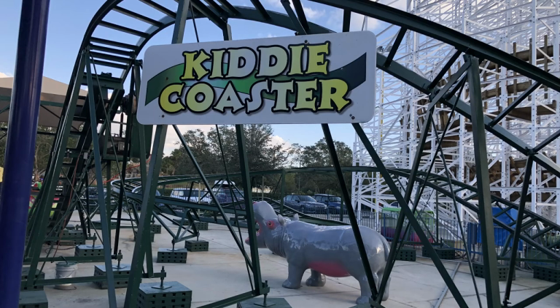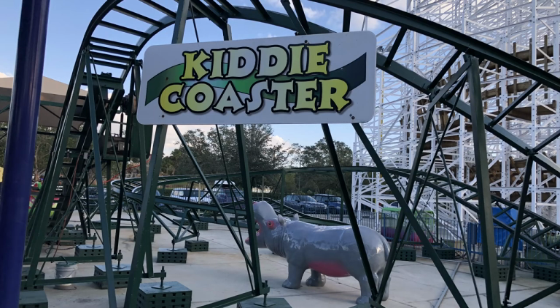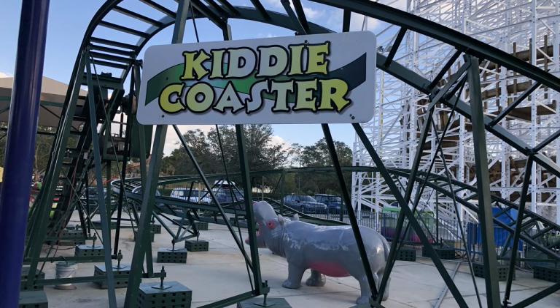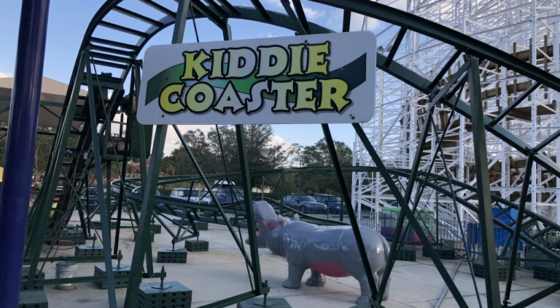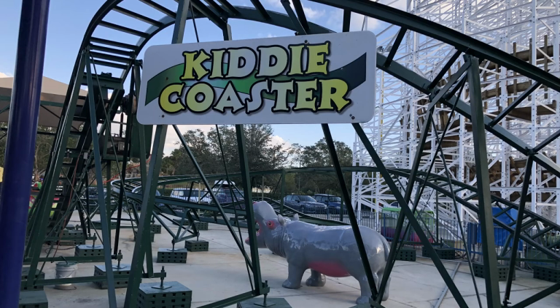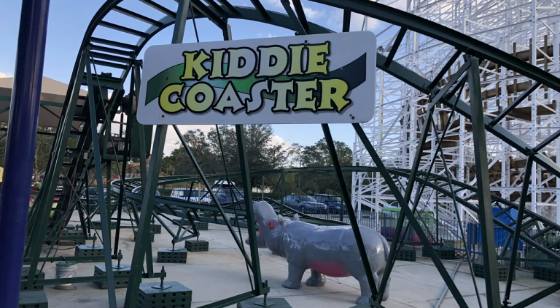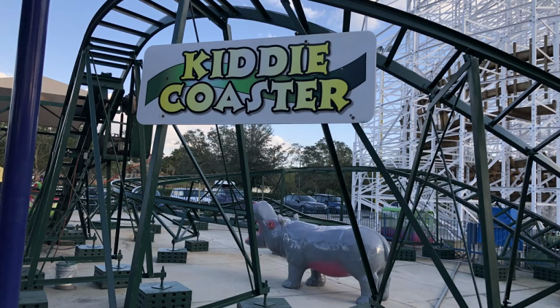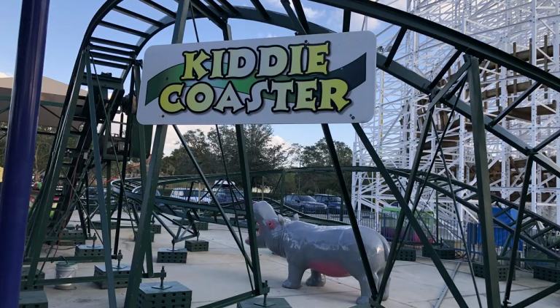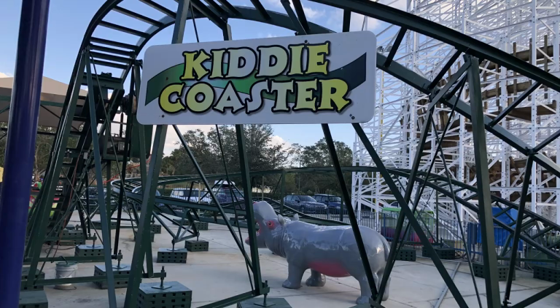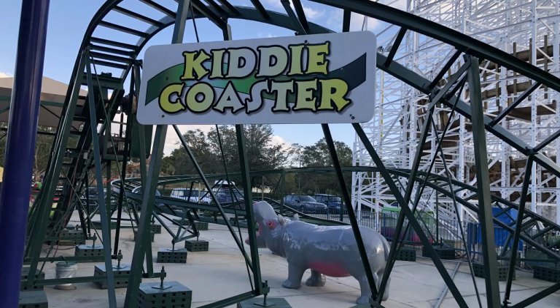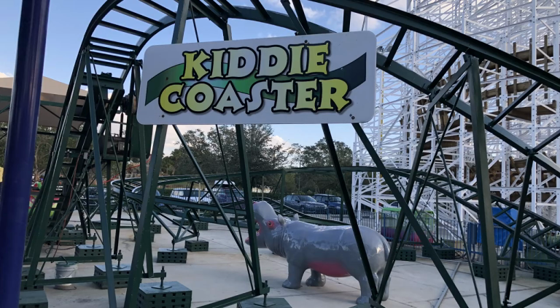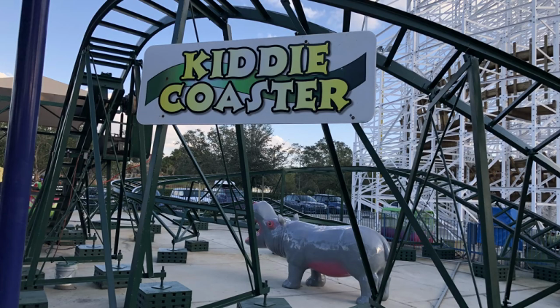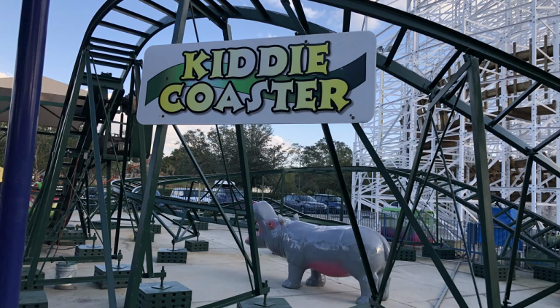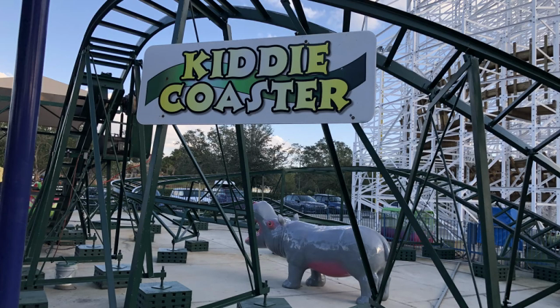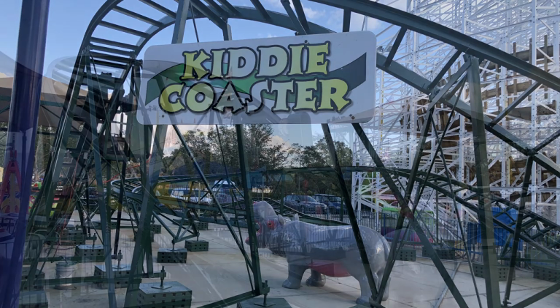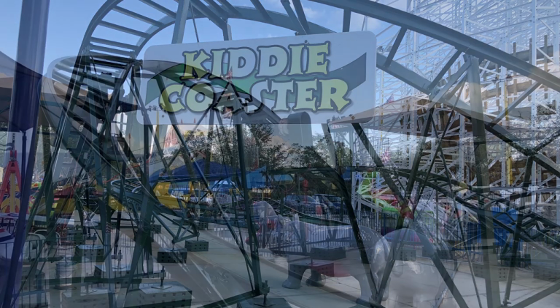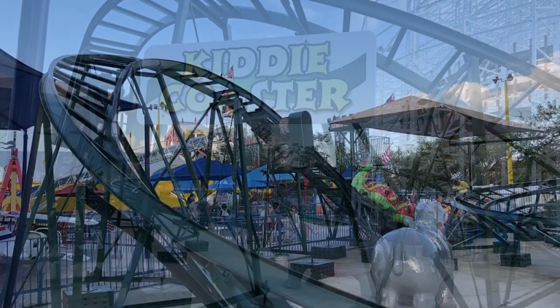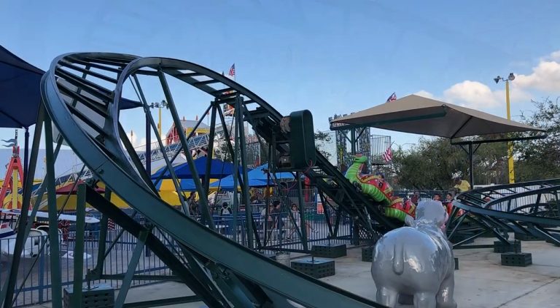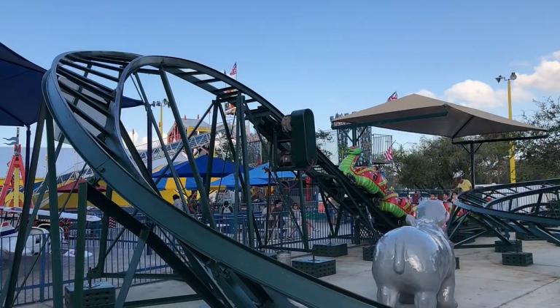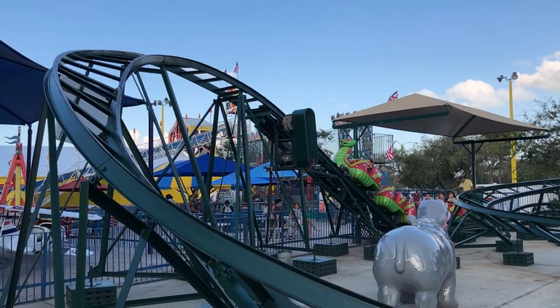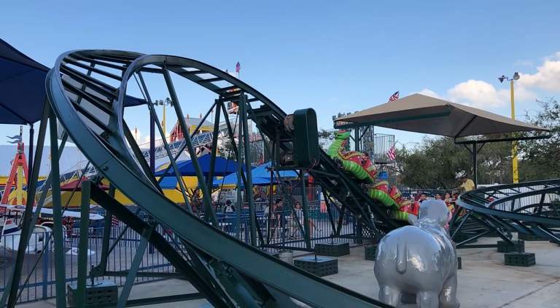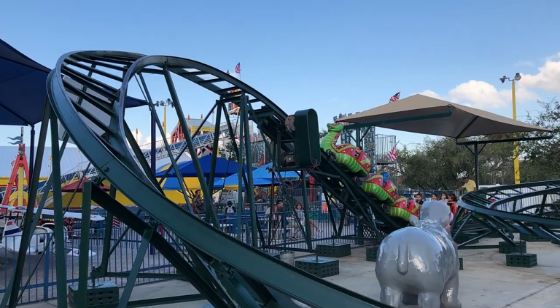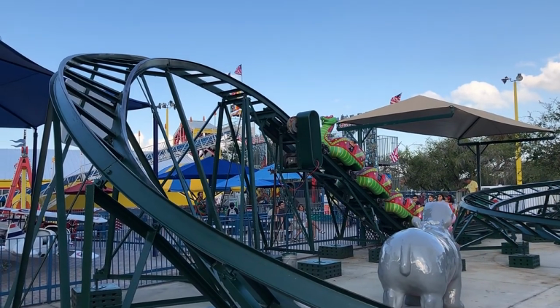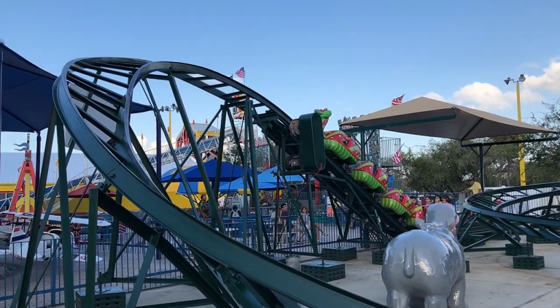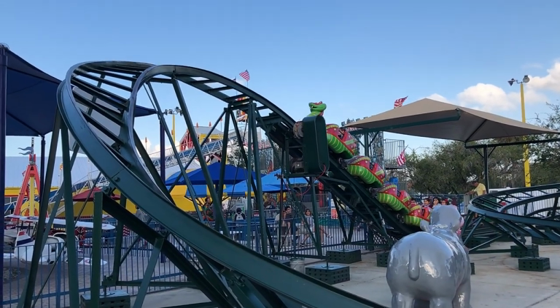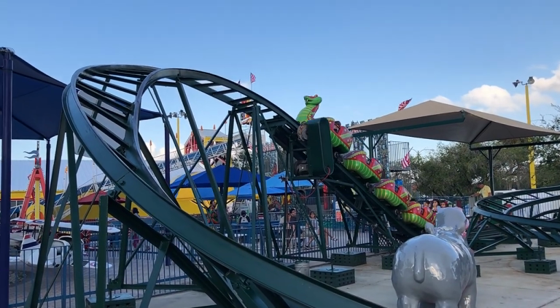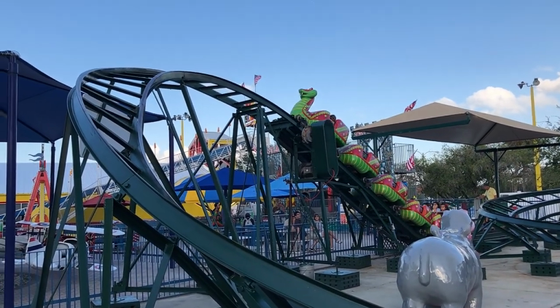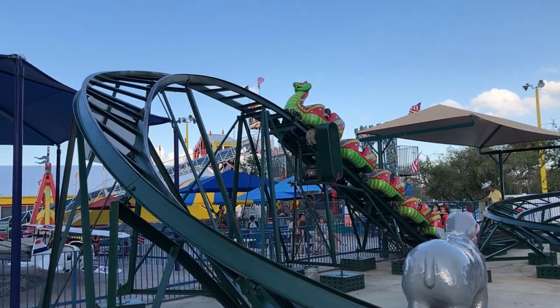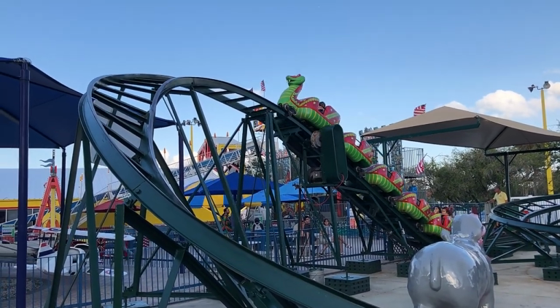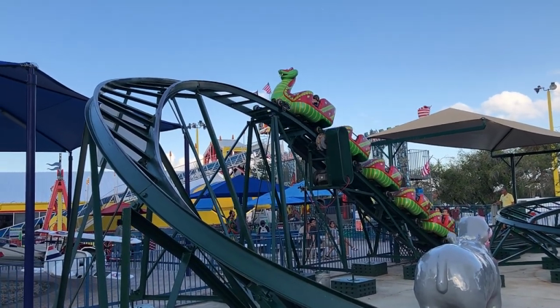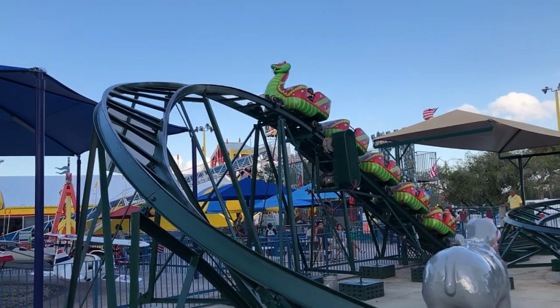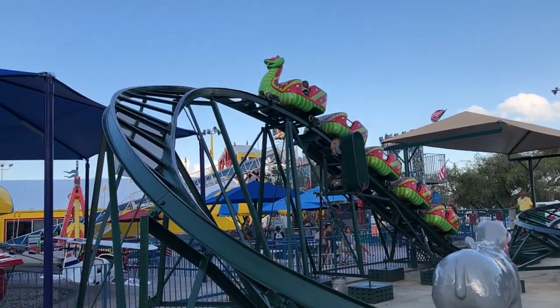Sadly I didn't get to ride the kiddie coaster — I'm not even sure I would have fit in the coaster car.